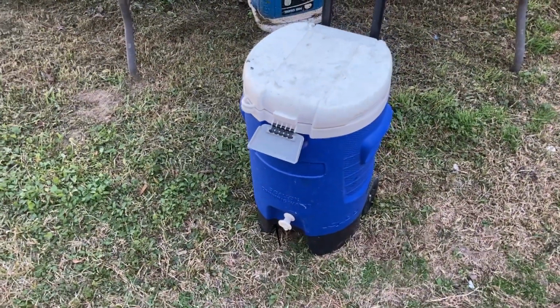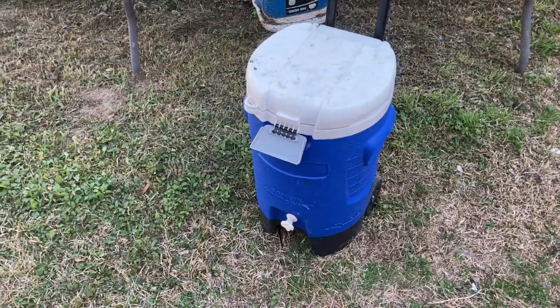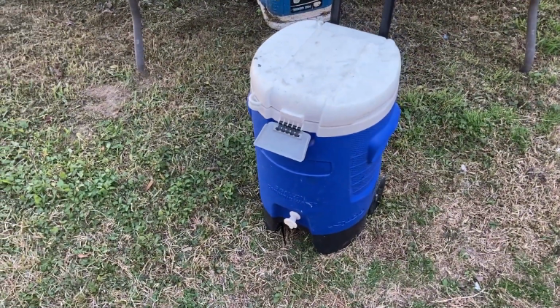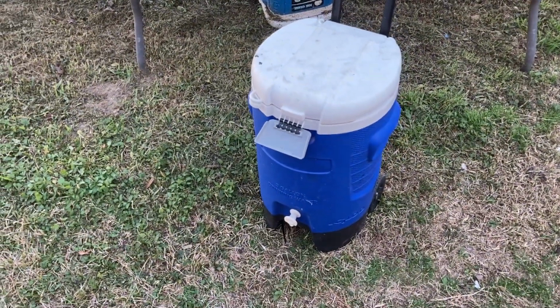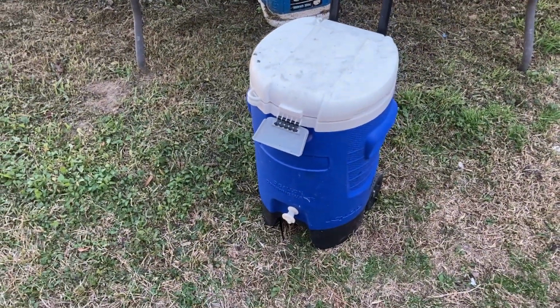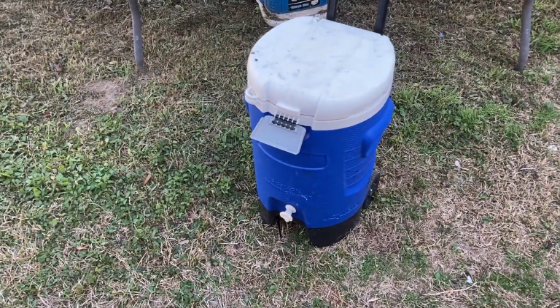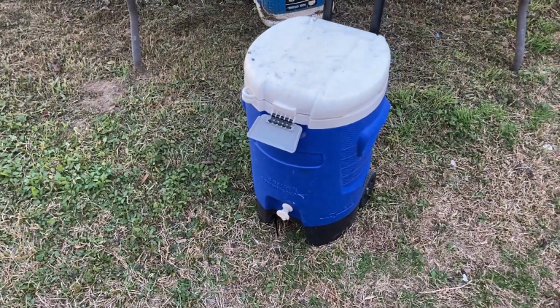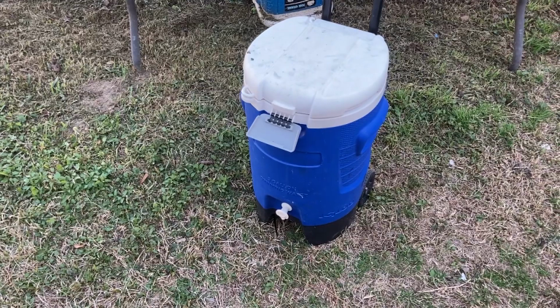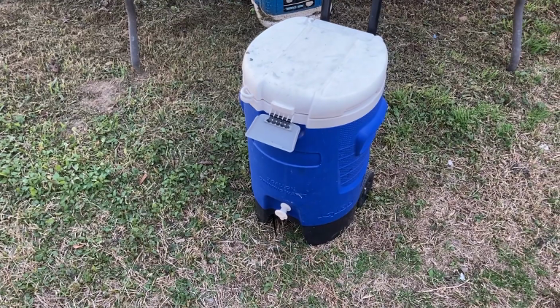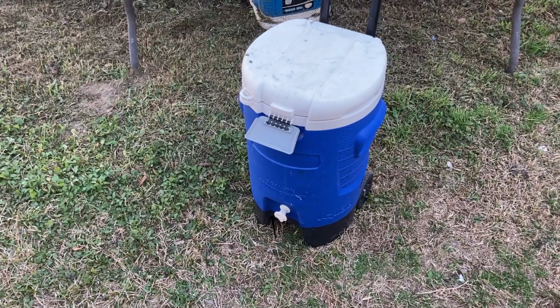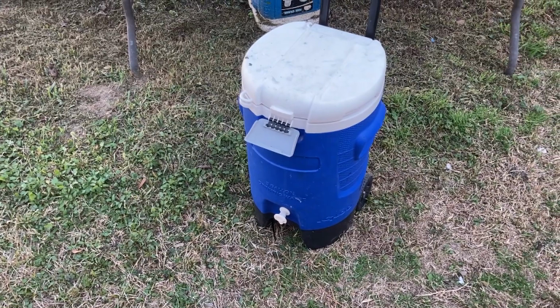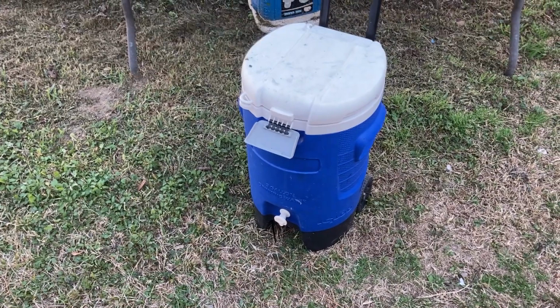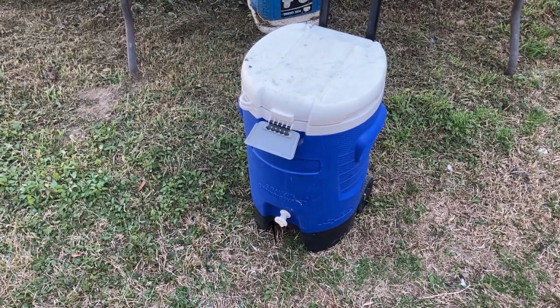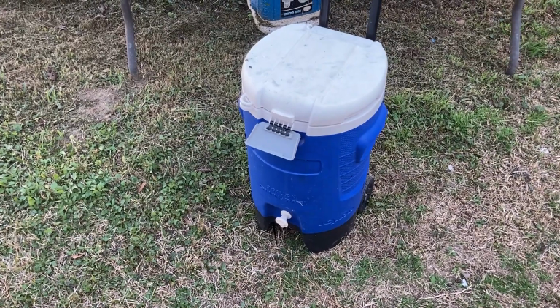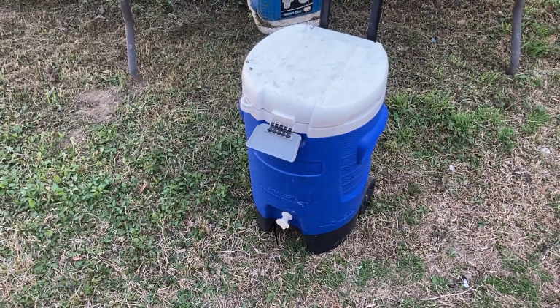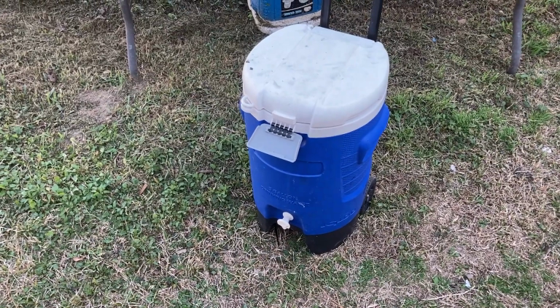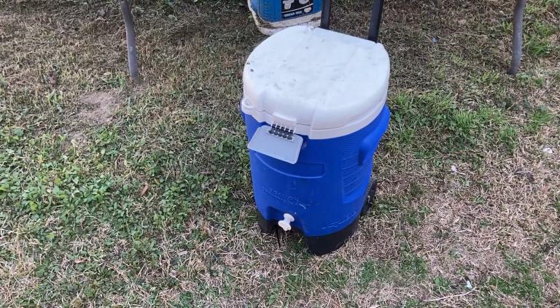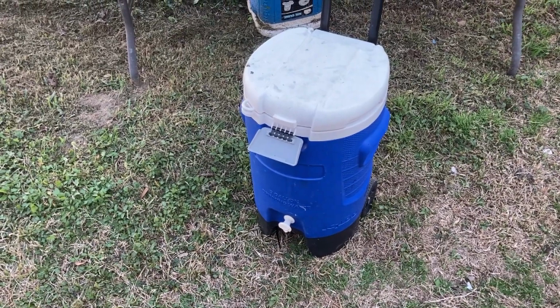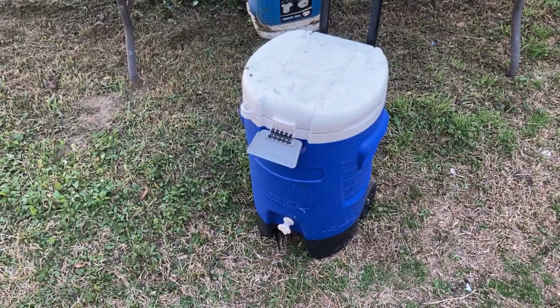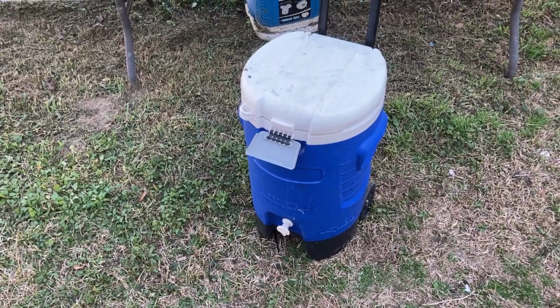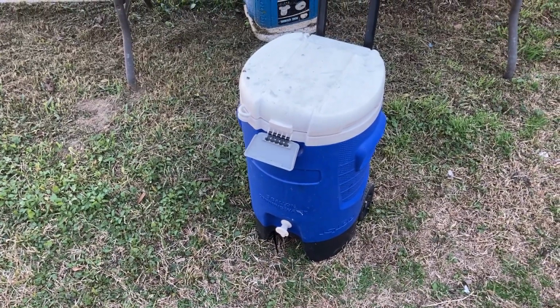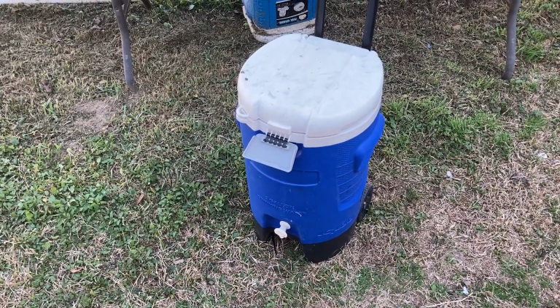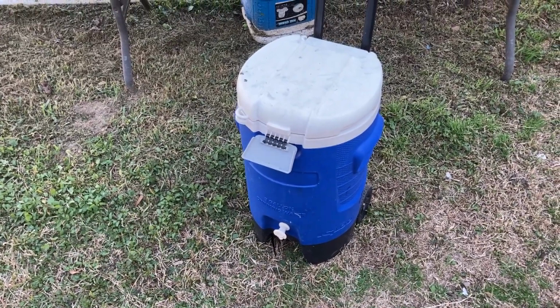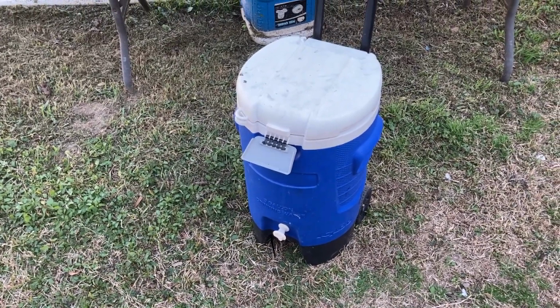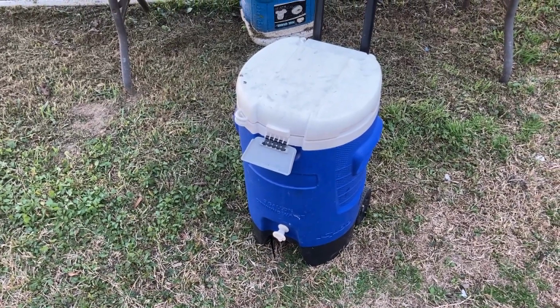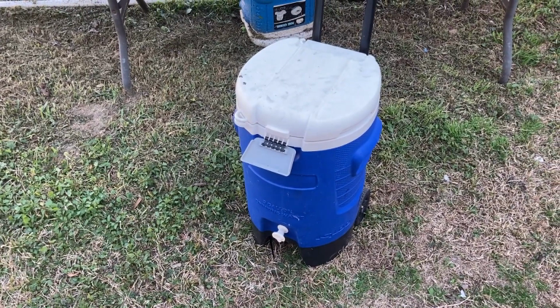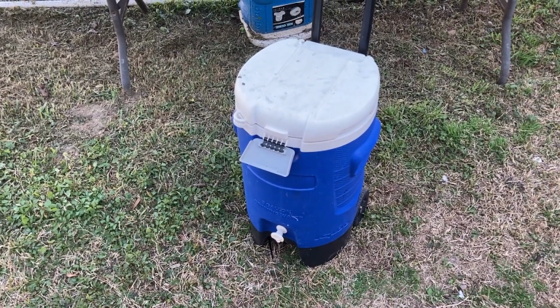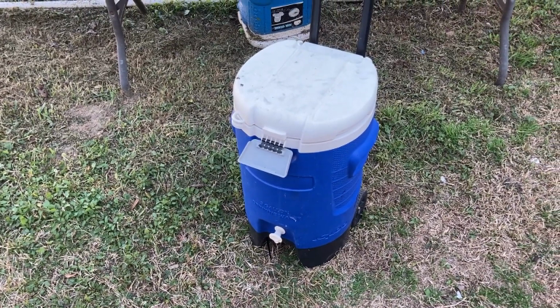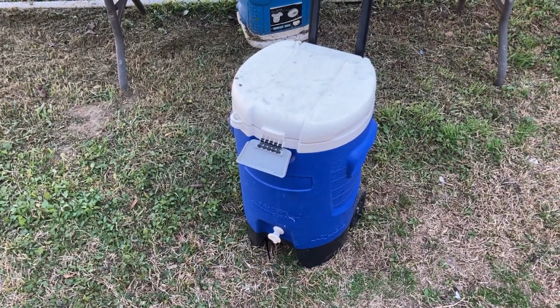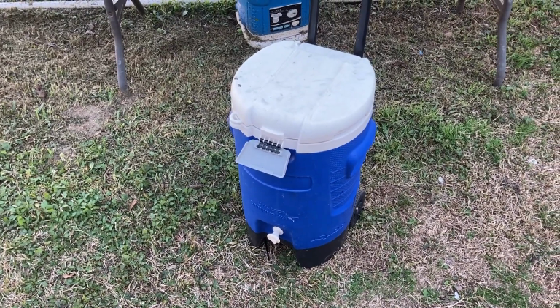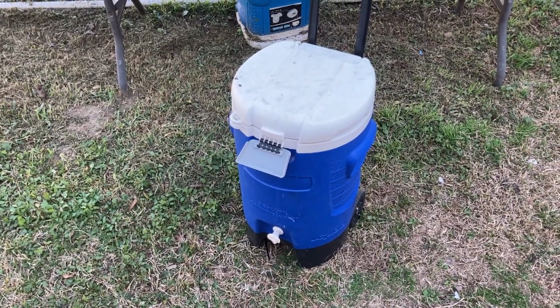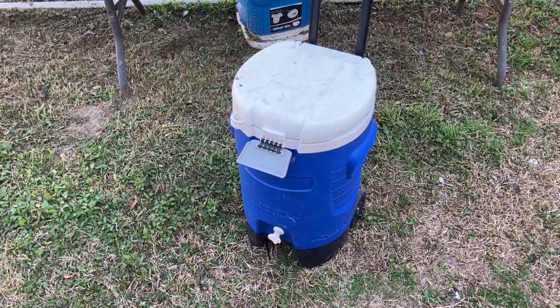I bought that cooler off Facebook Marketplace and turned it into that. It's worked pretty well for that.